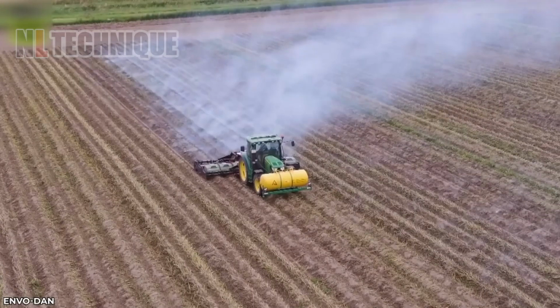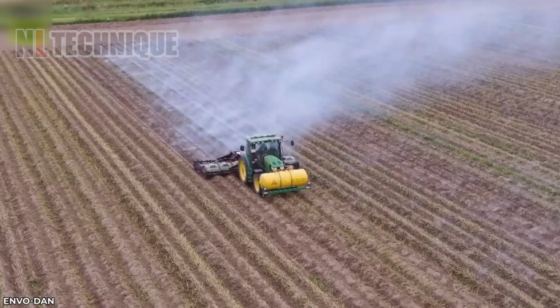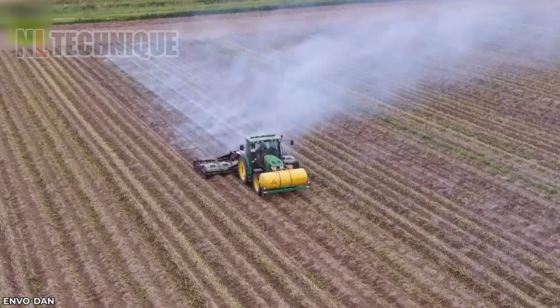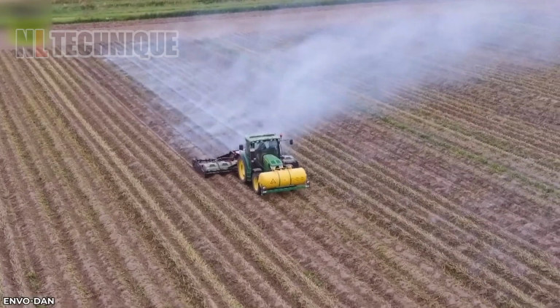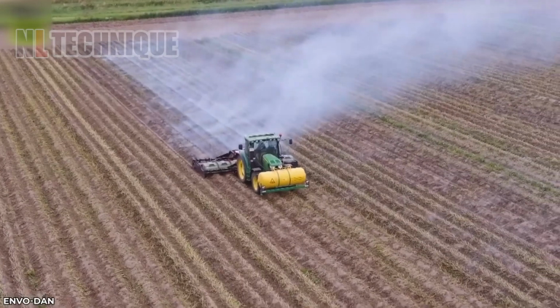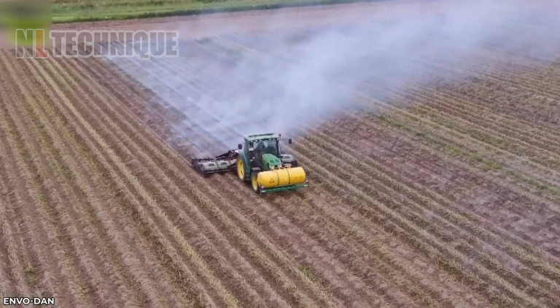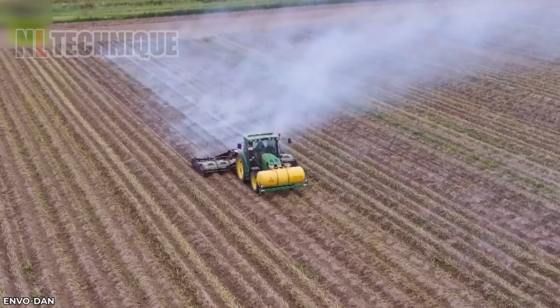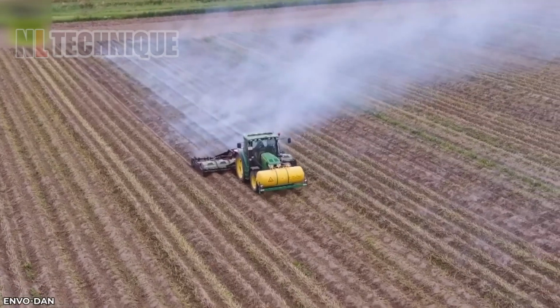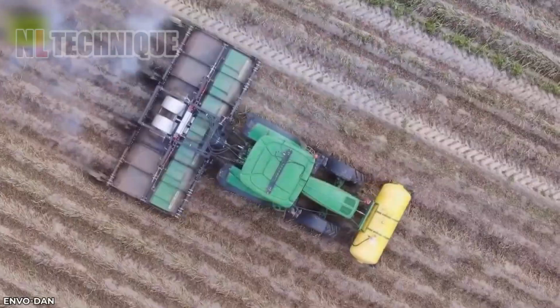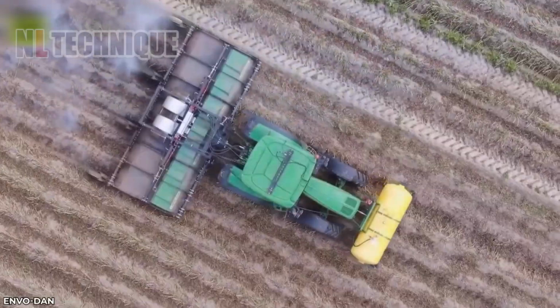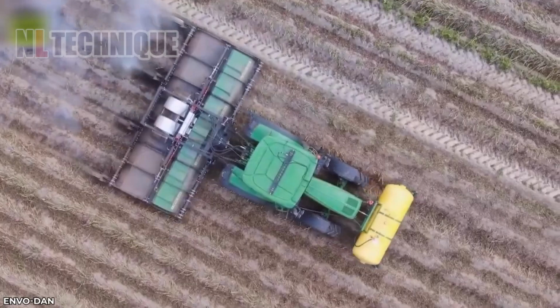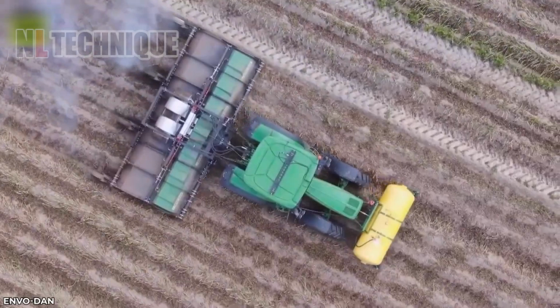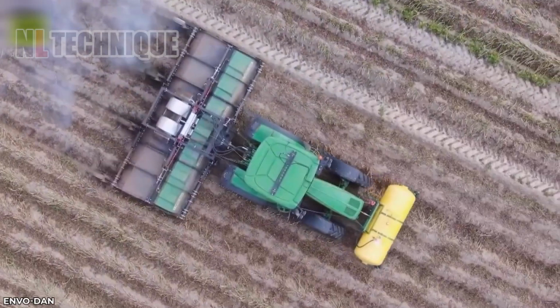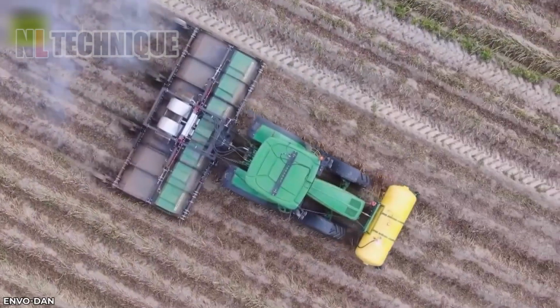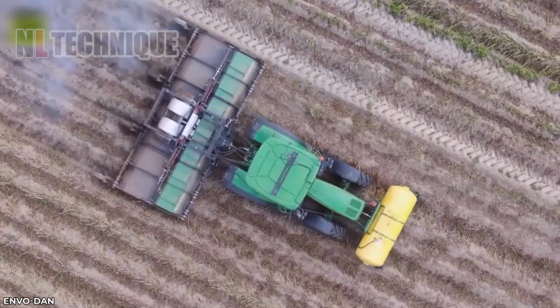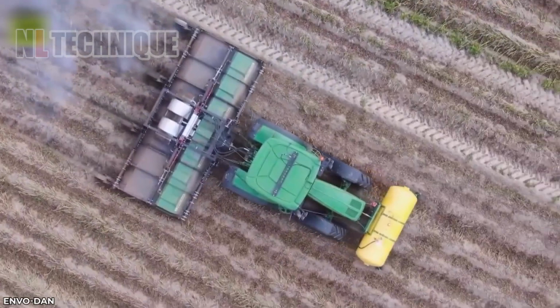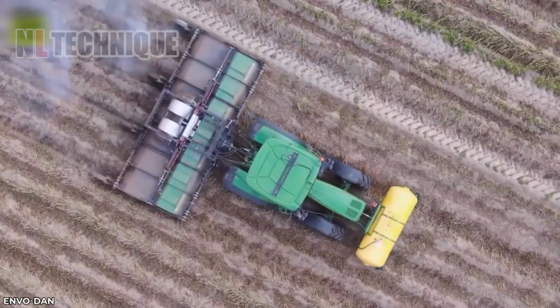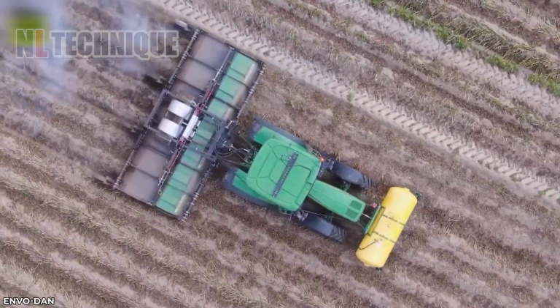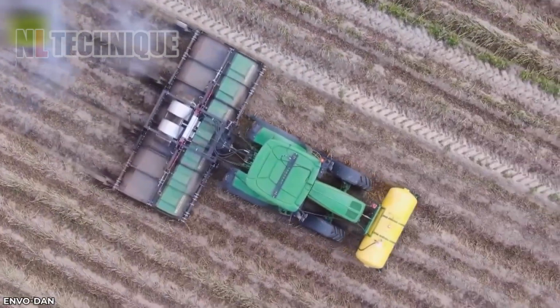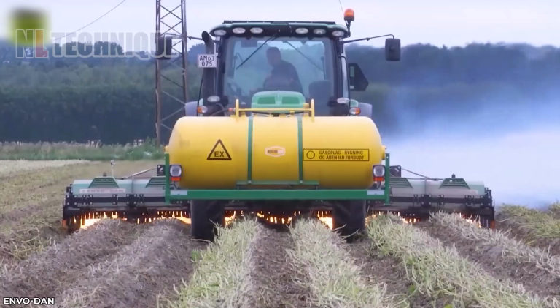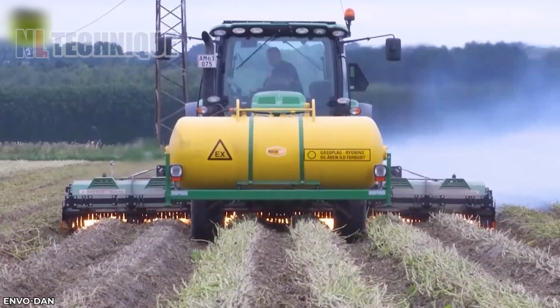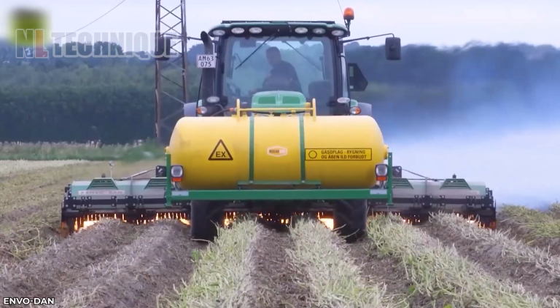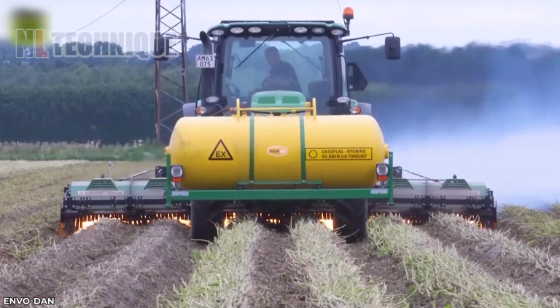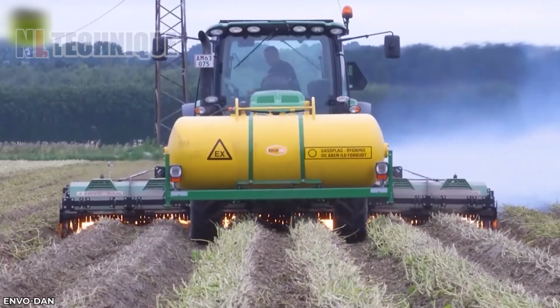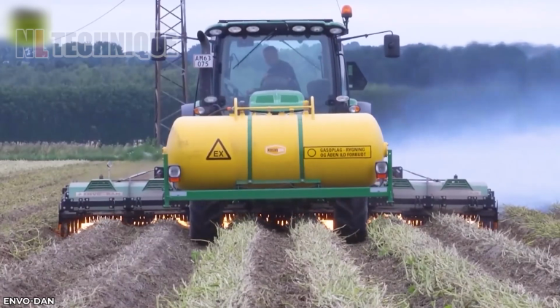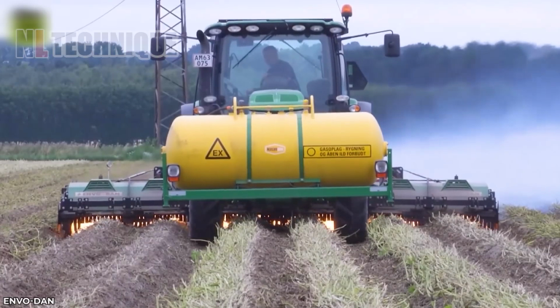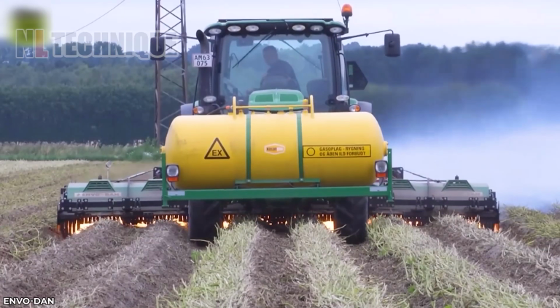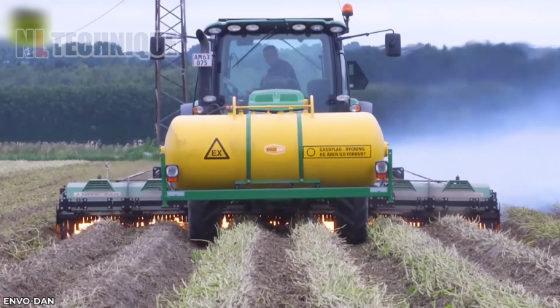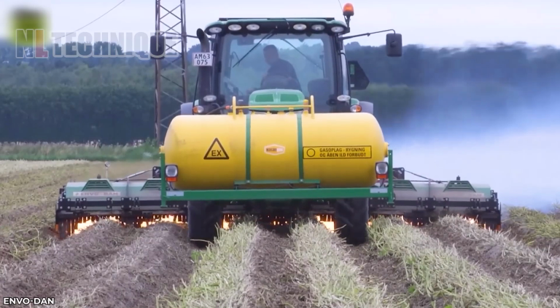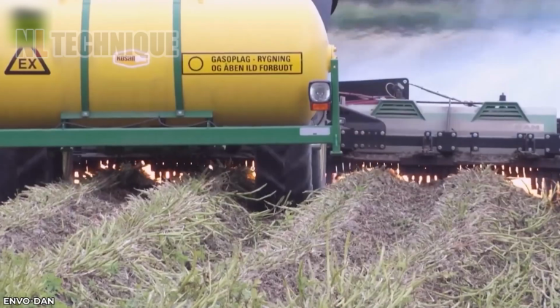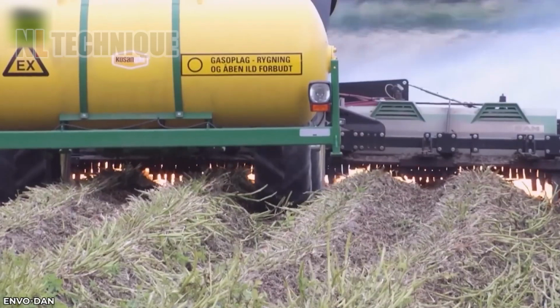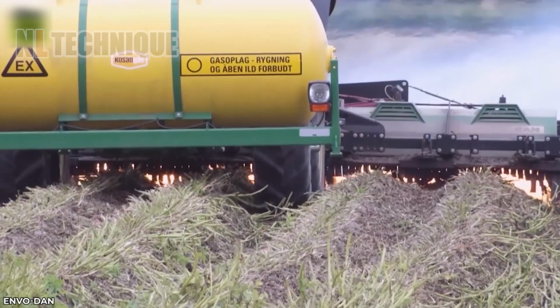The Envo Dan grass burner has been a vital tool for nurseries for many years.